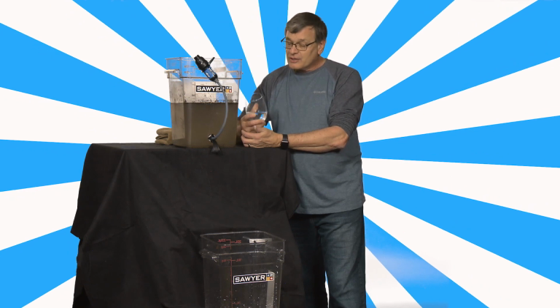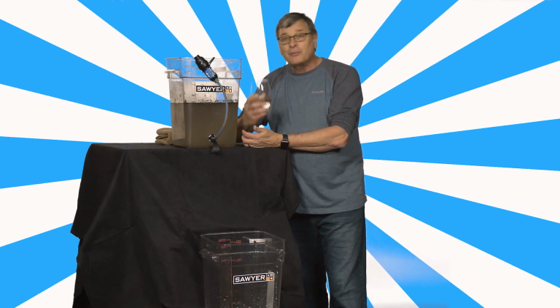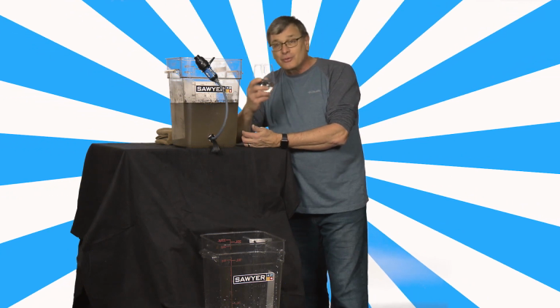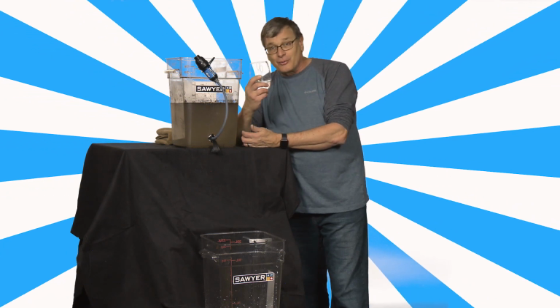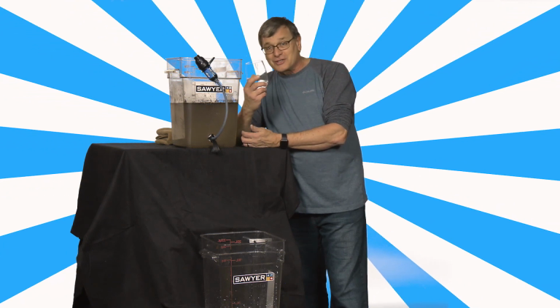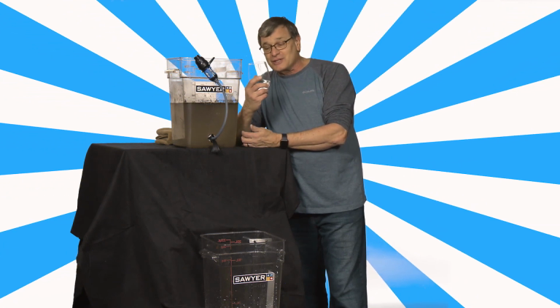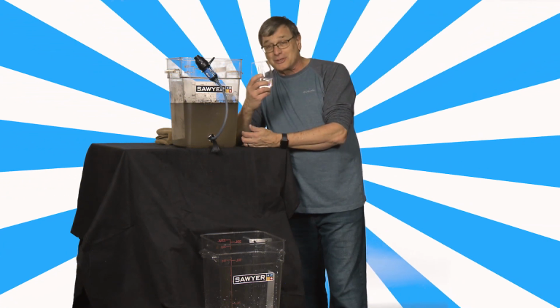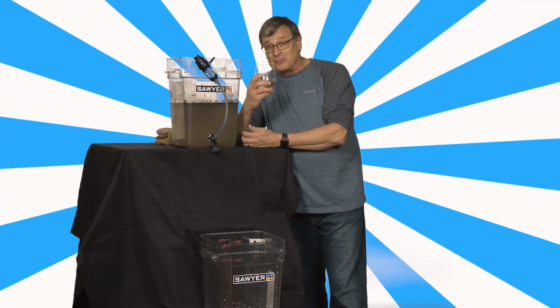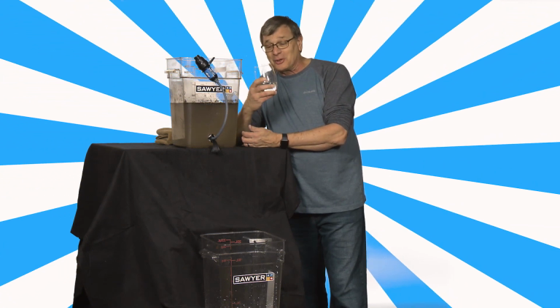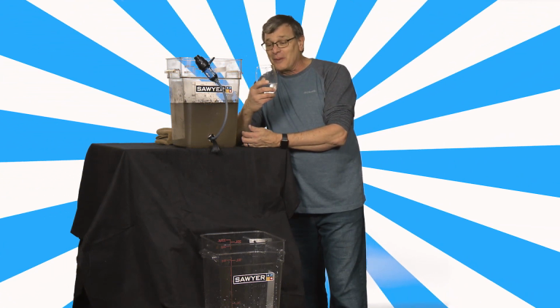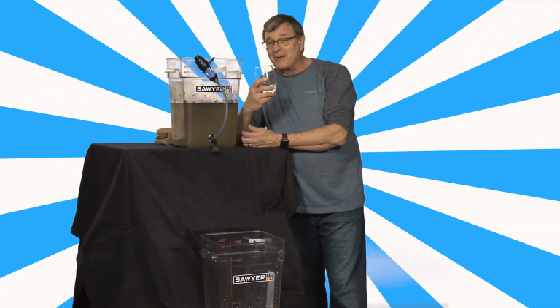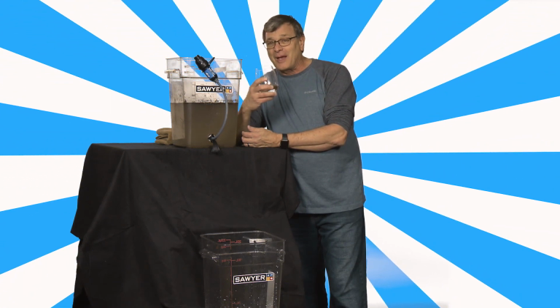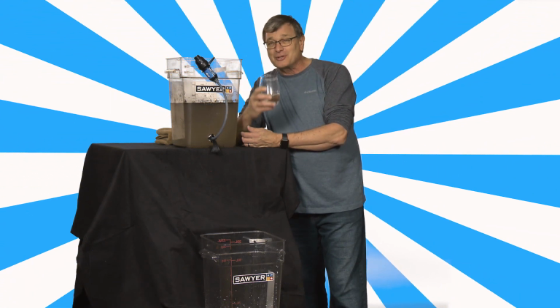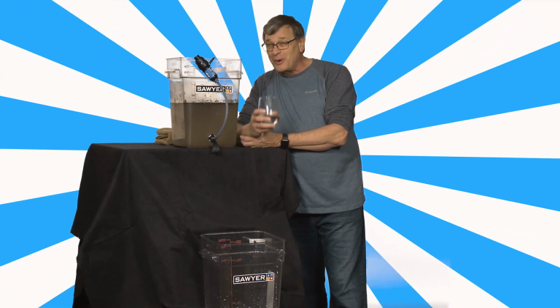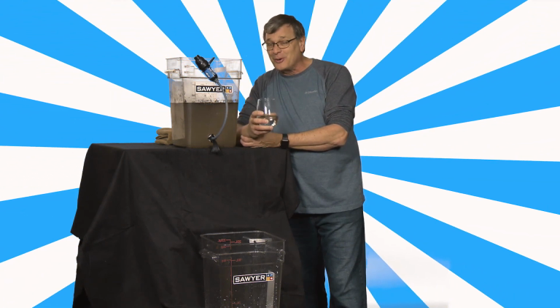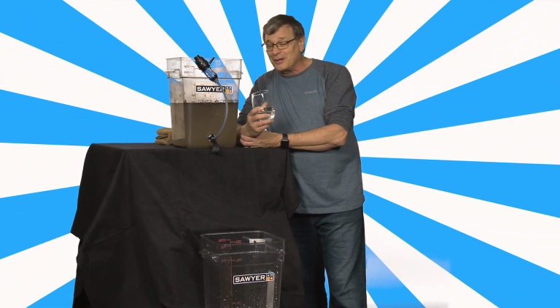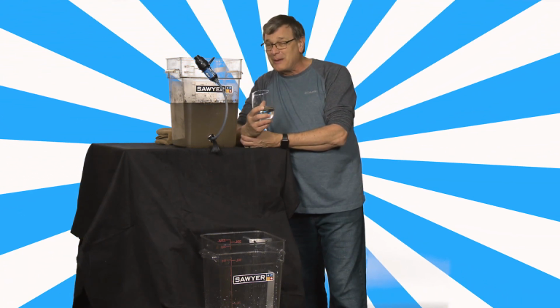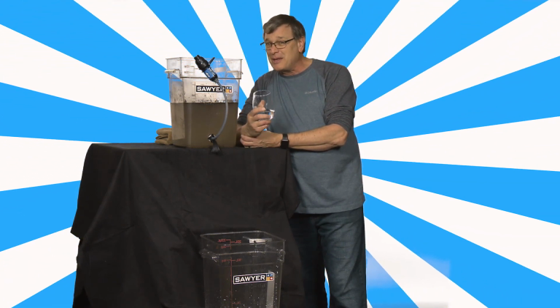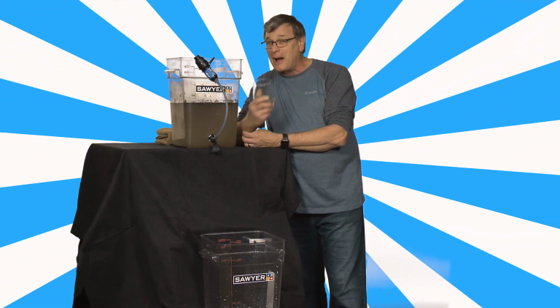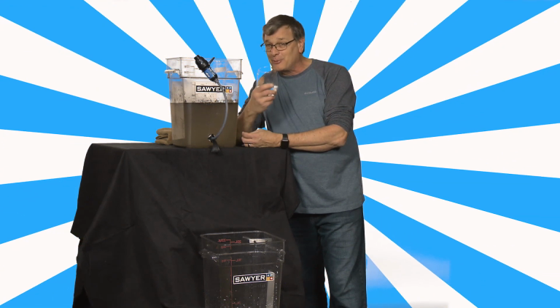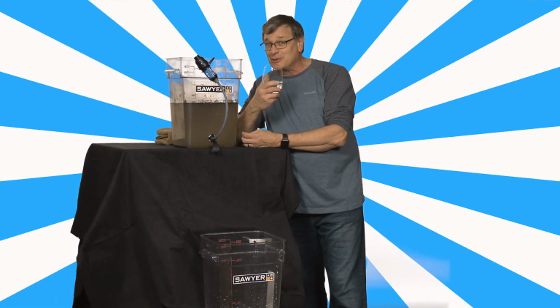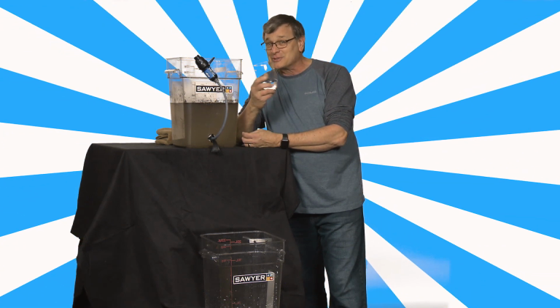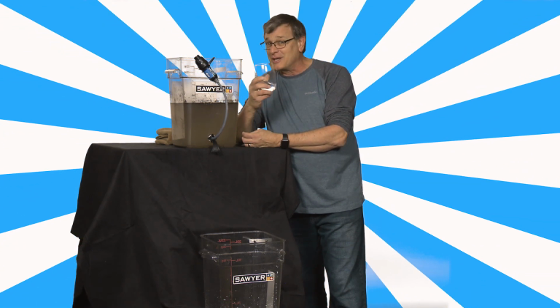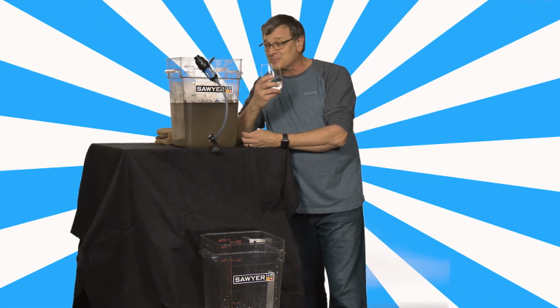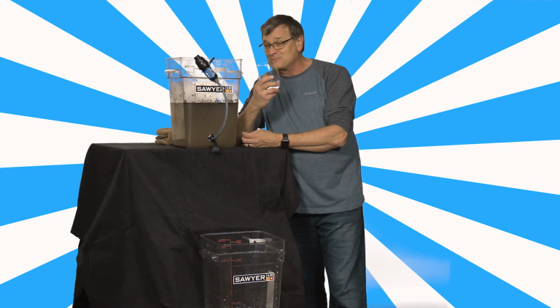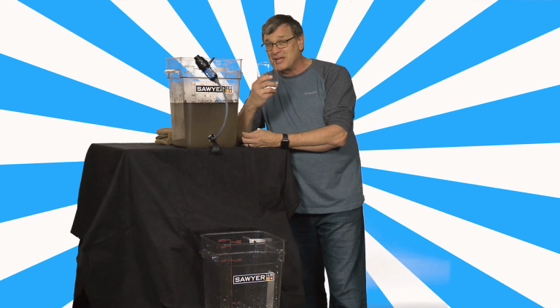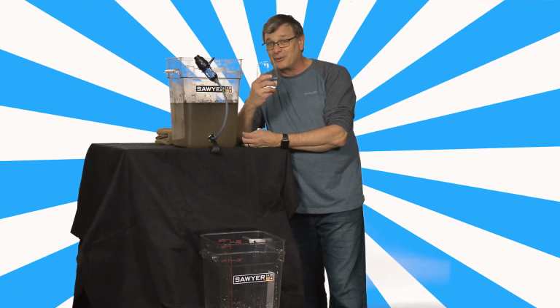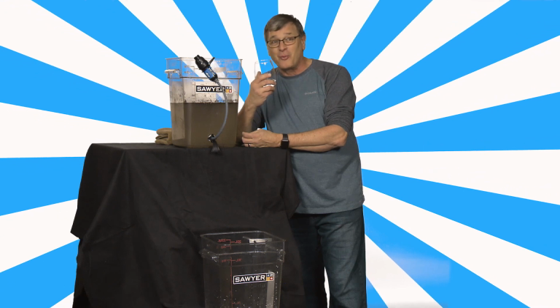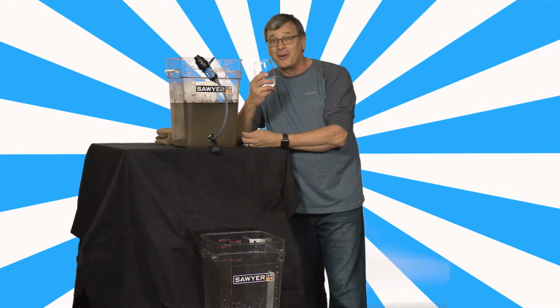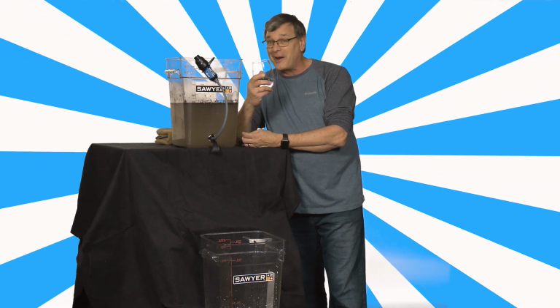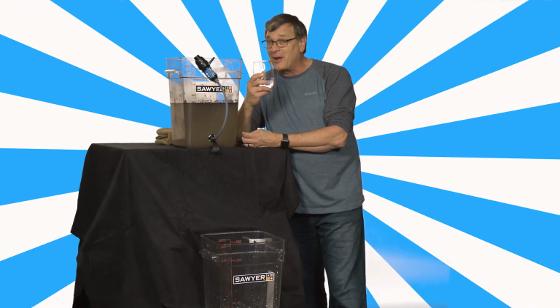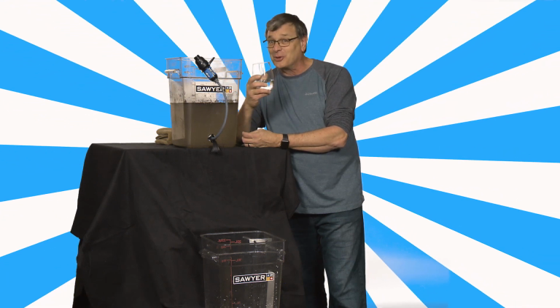So I'm going to drink the rest of this because it's really good. But I'm just wondering if maybe Bob could use some safe, clean water right now too.